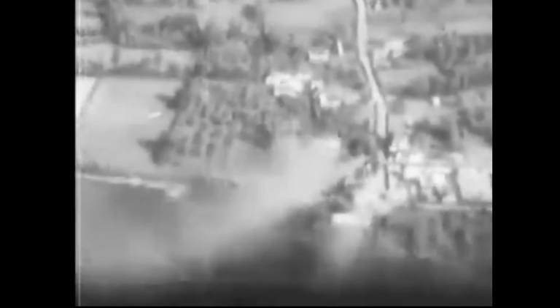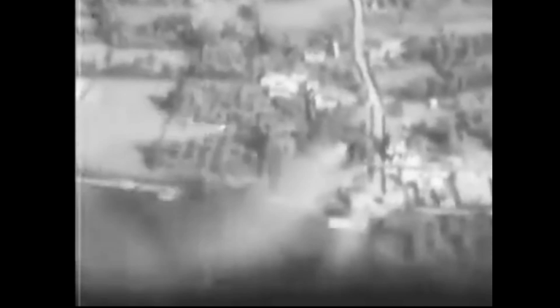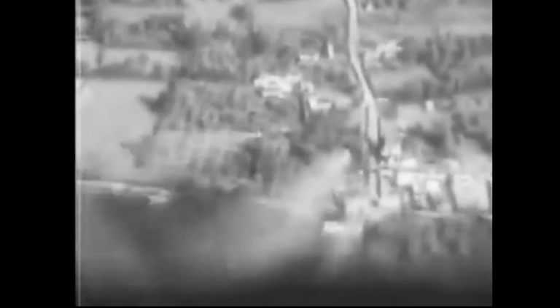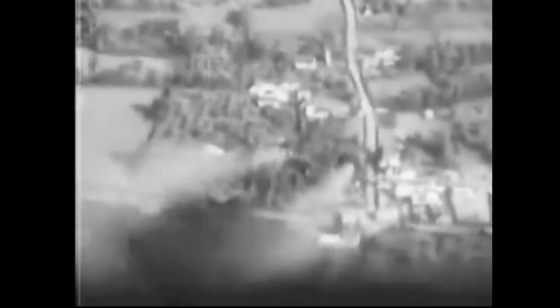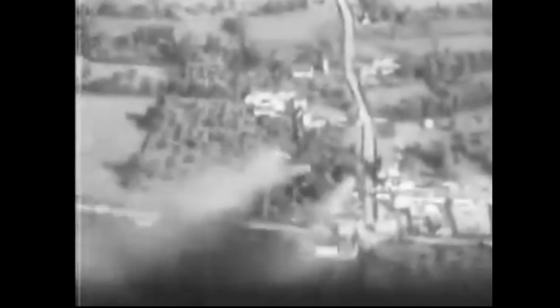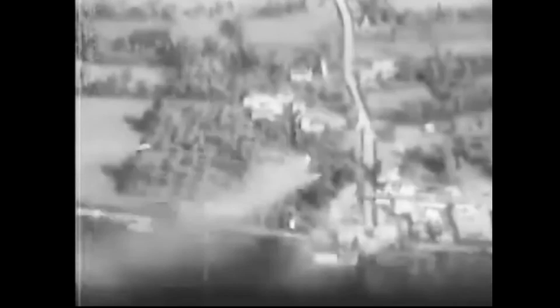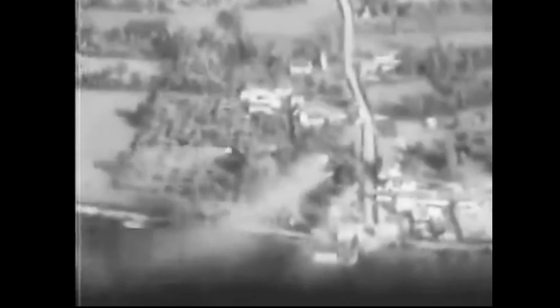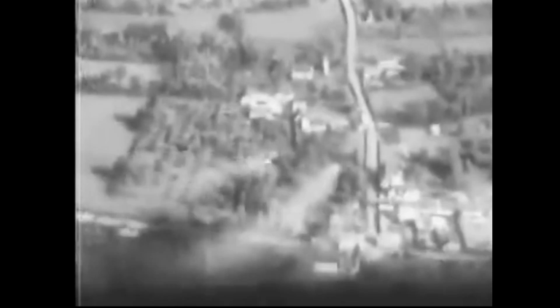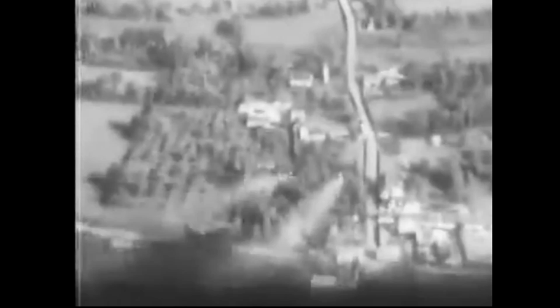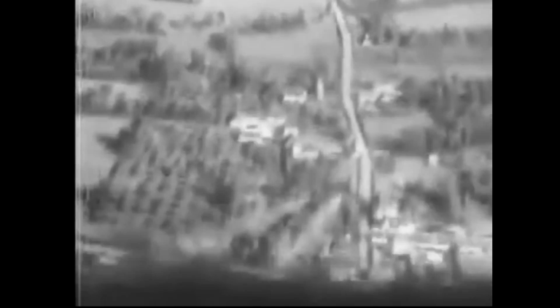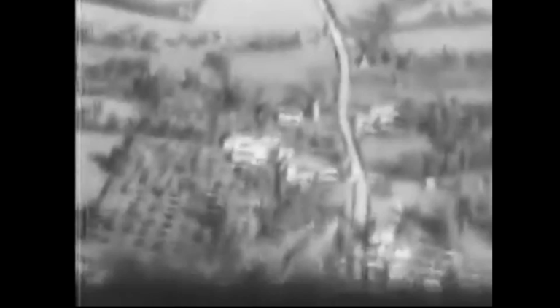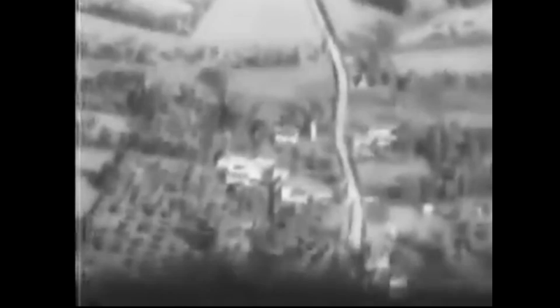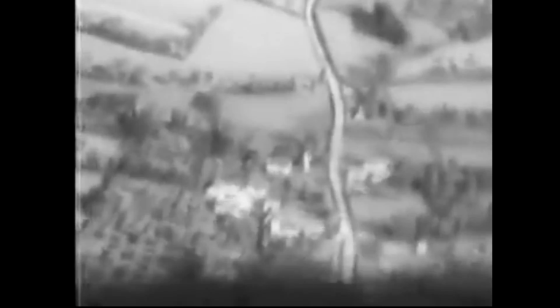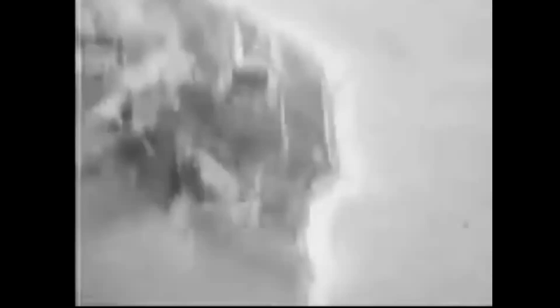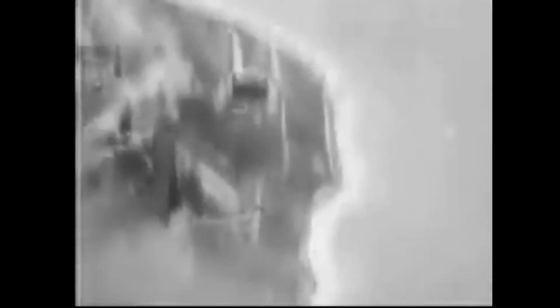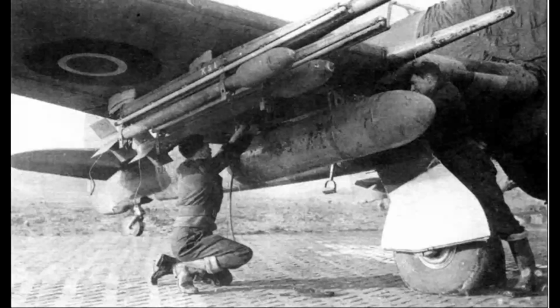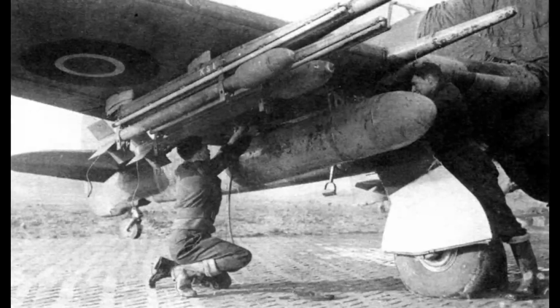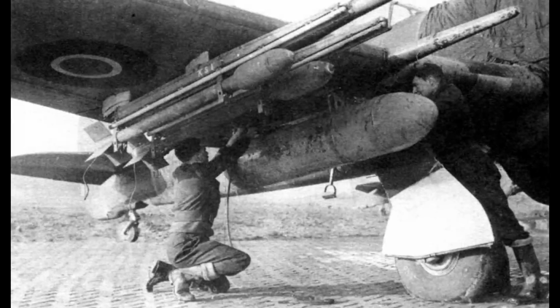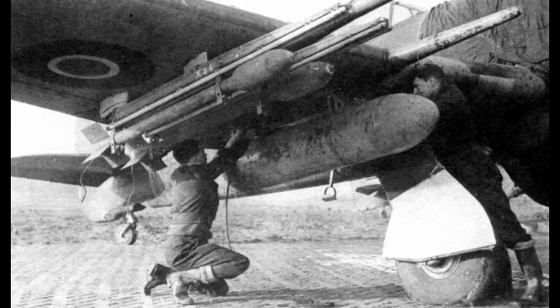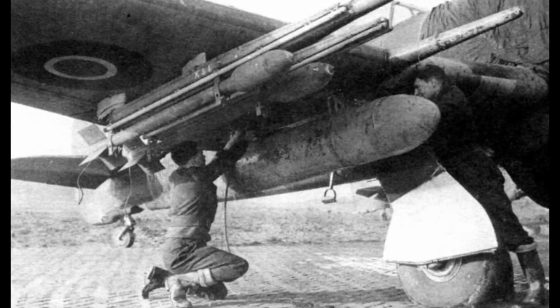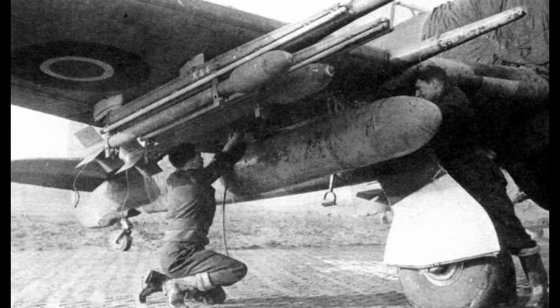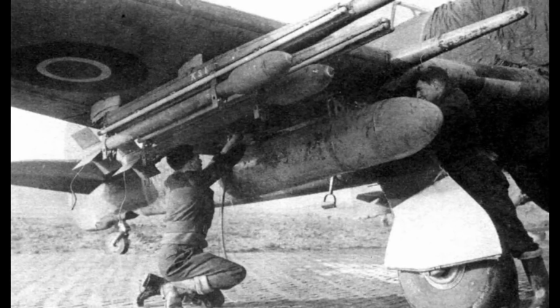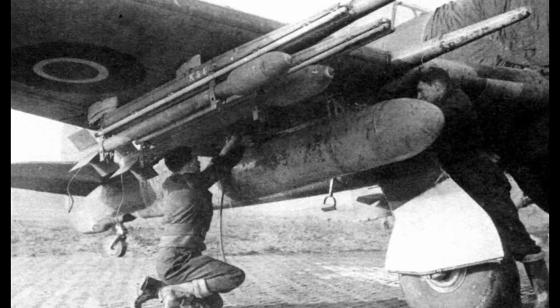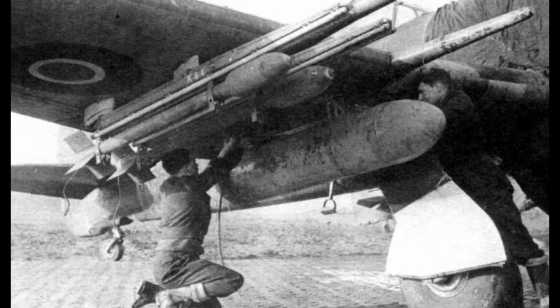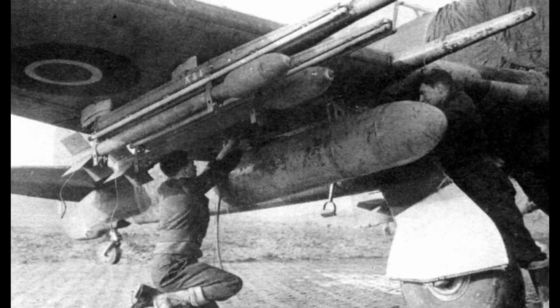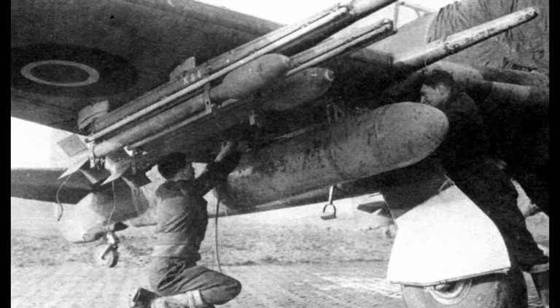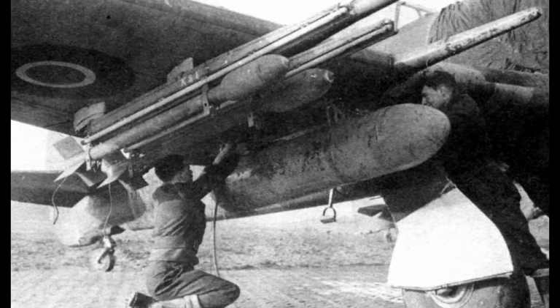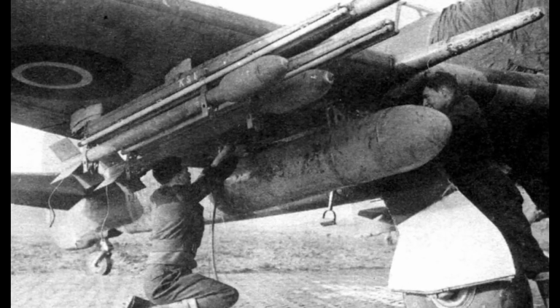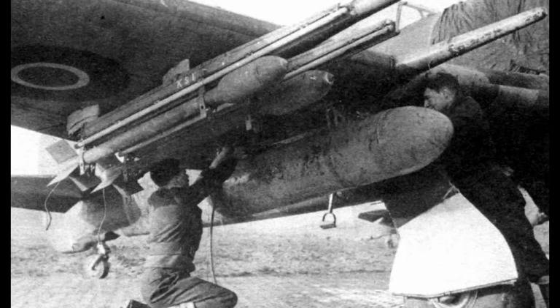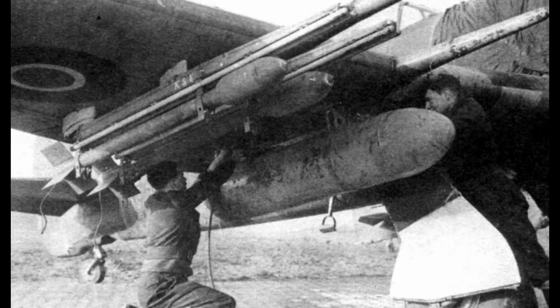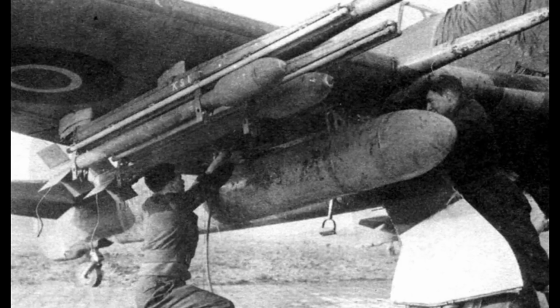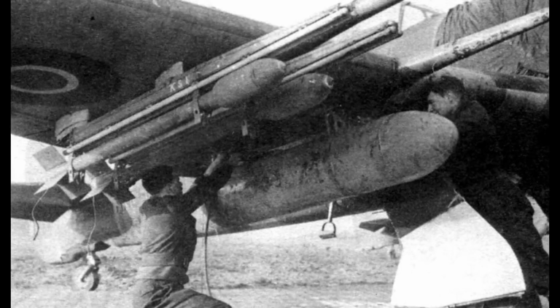As one Typhoon pilot famously put it: "When you look down the 20mm barrel, you know something is going to die."